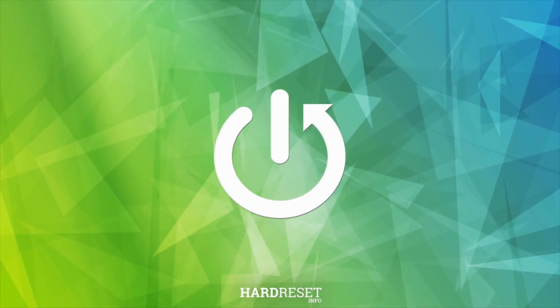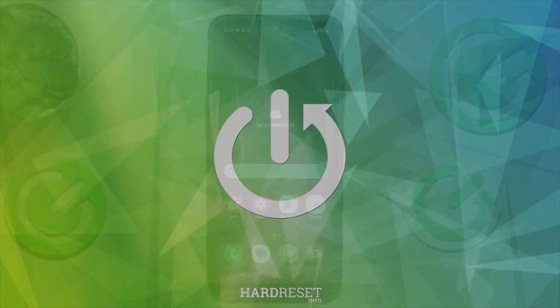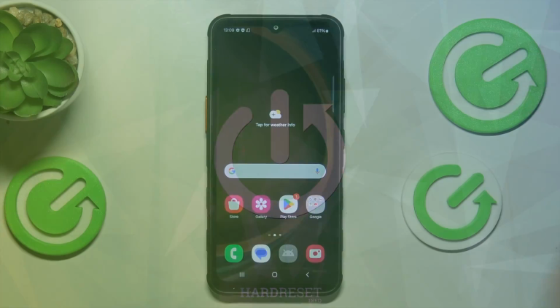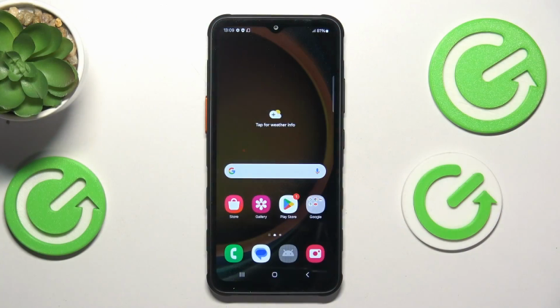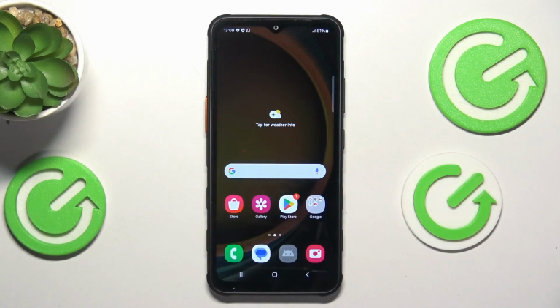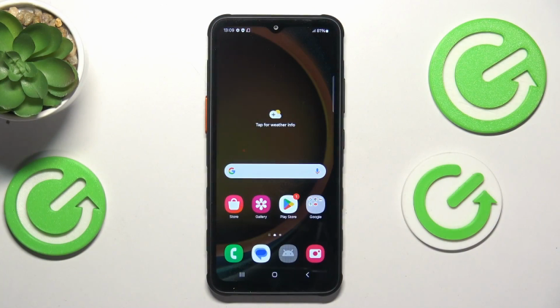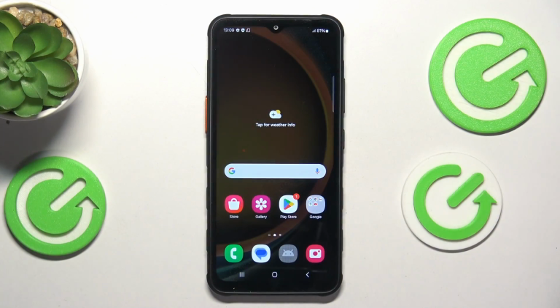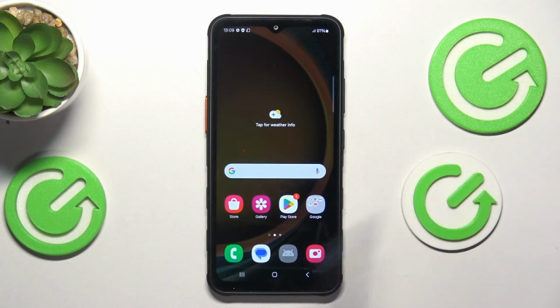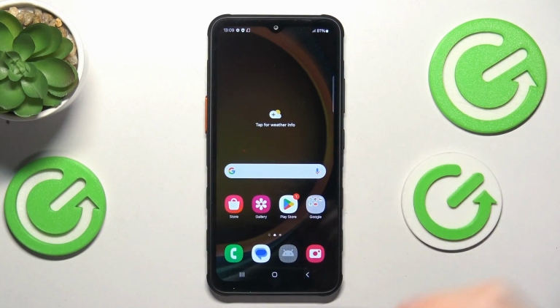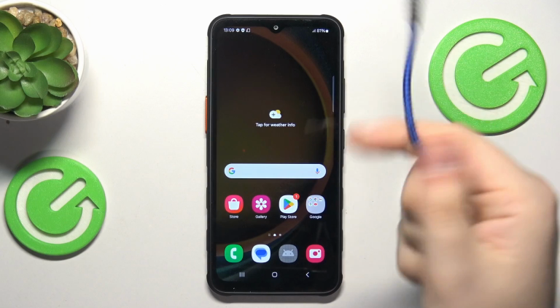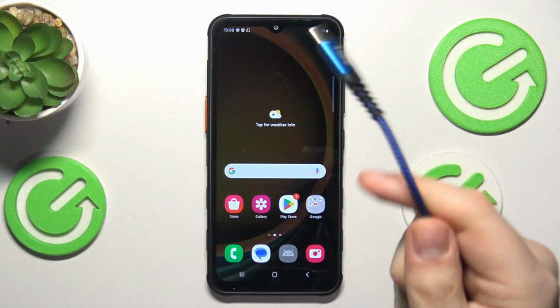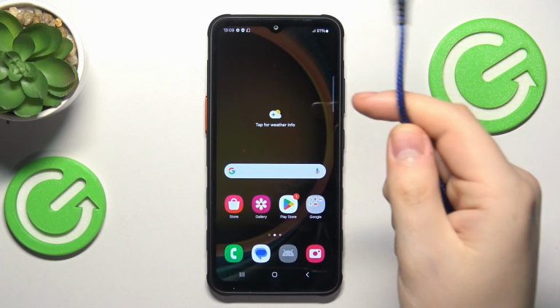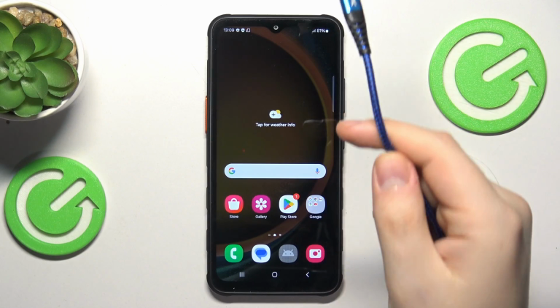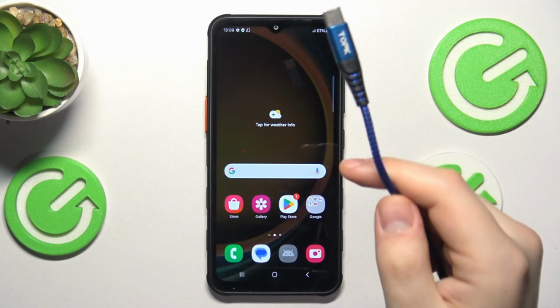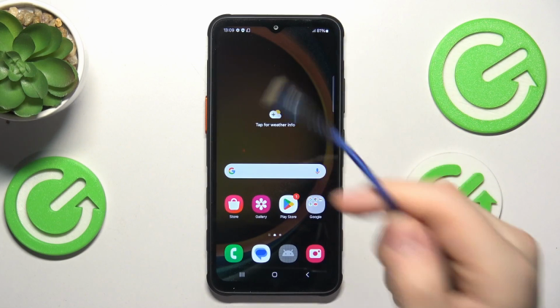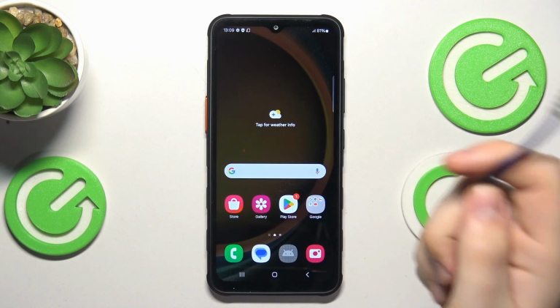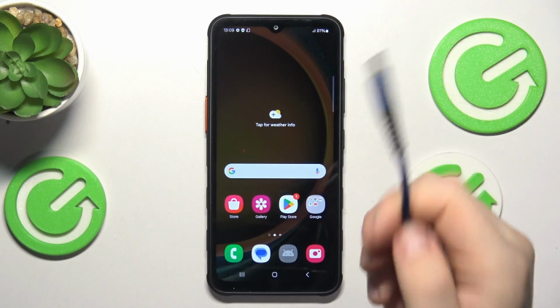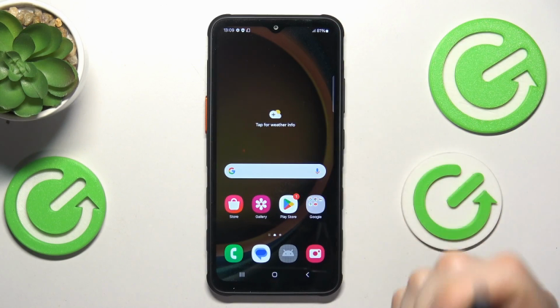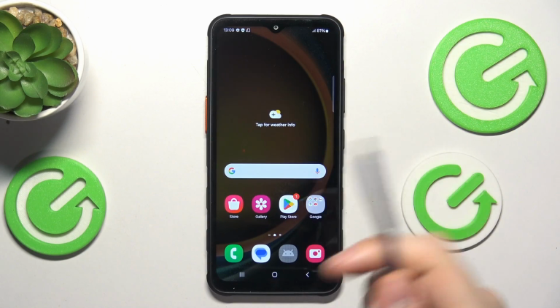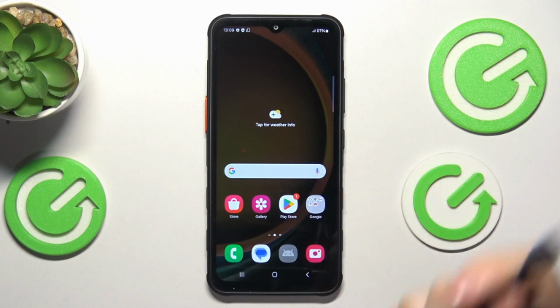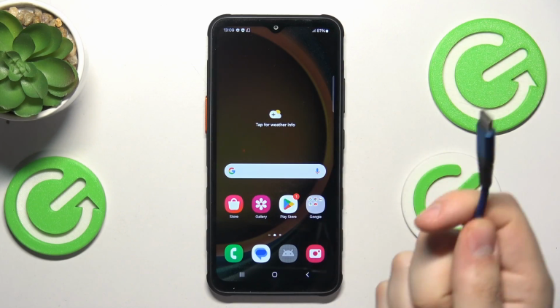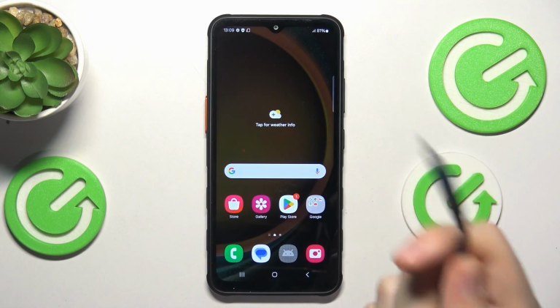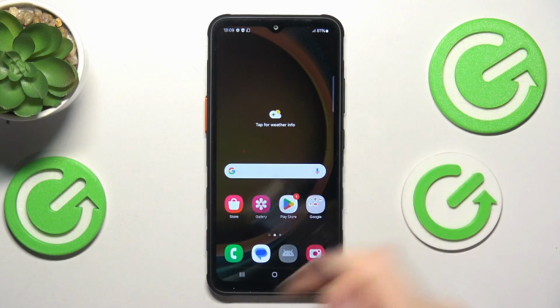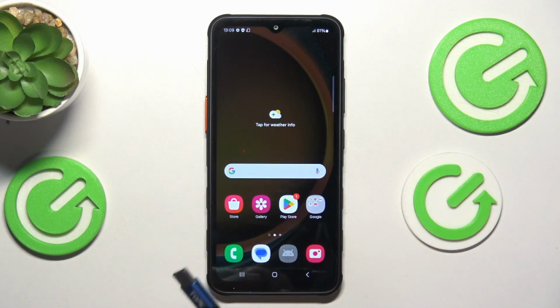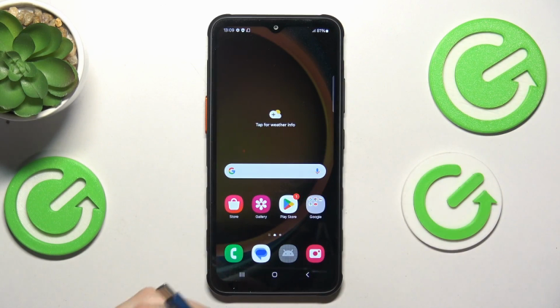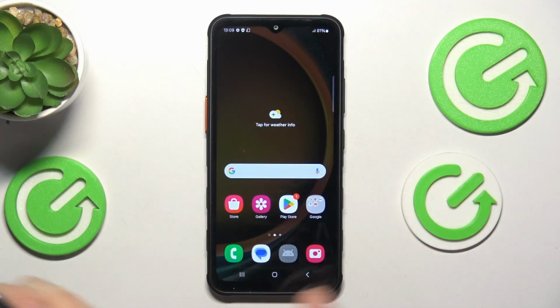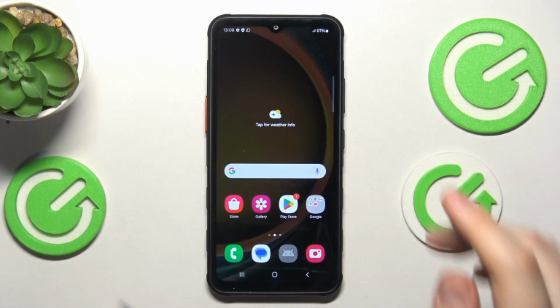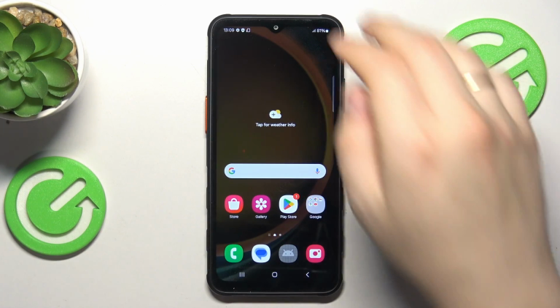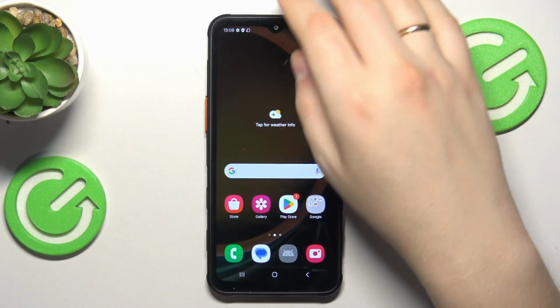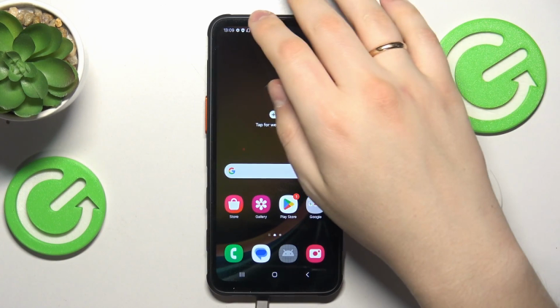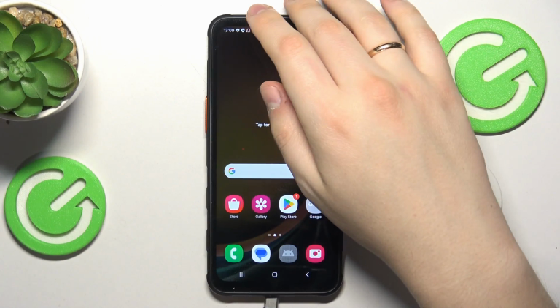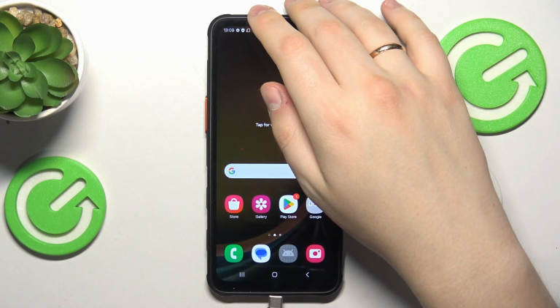First, you will need to make sure that your Samsung phone is connected to your PC, laptop, or some kind of computer.